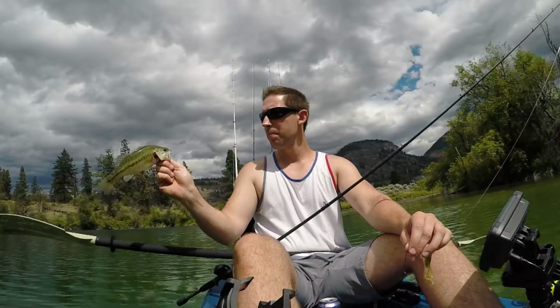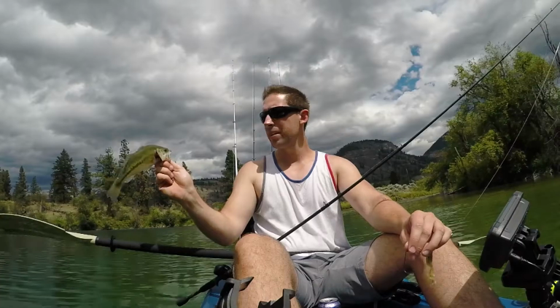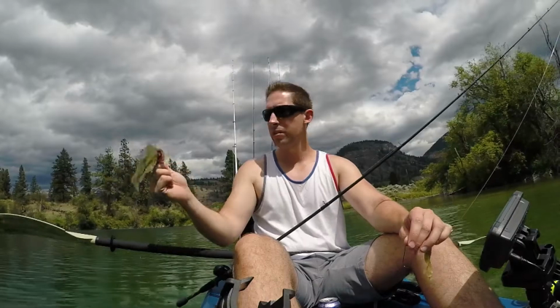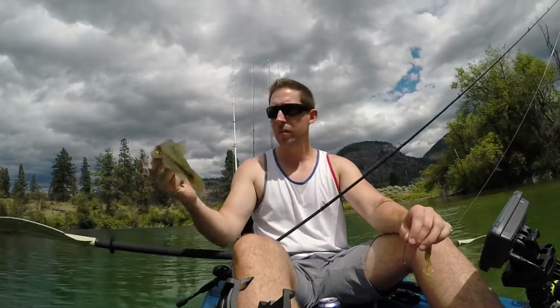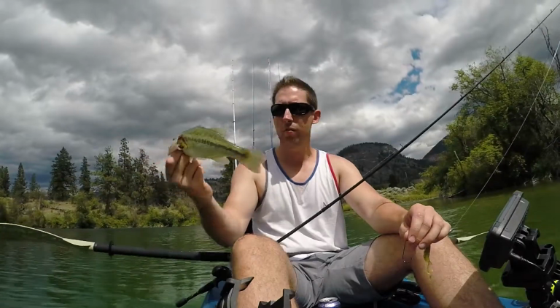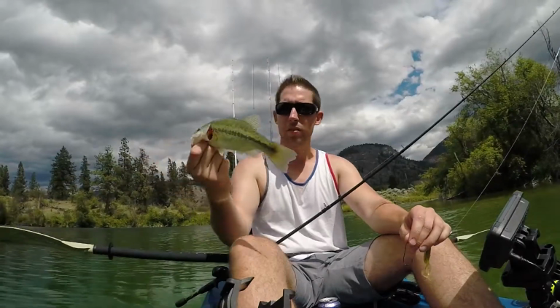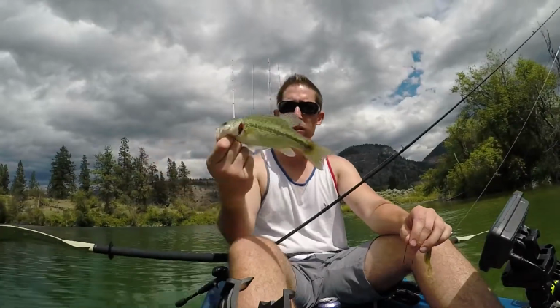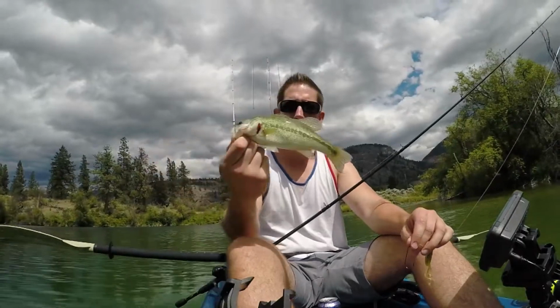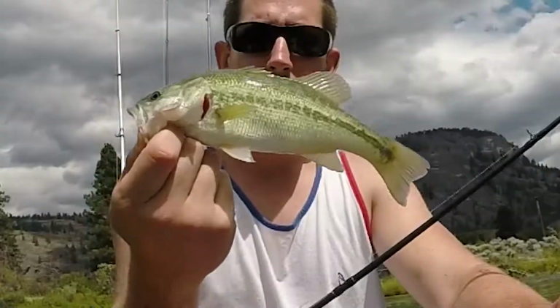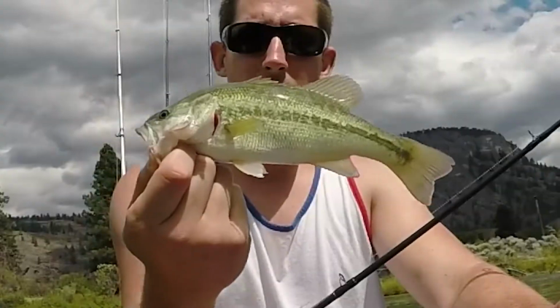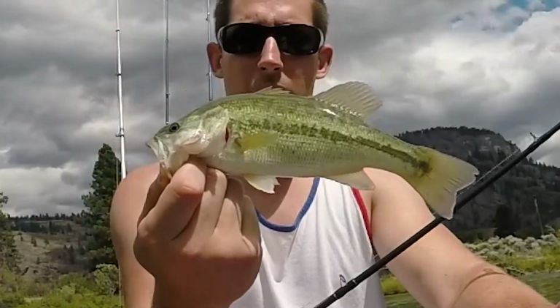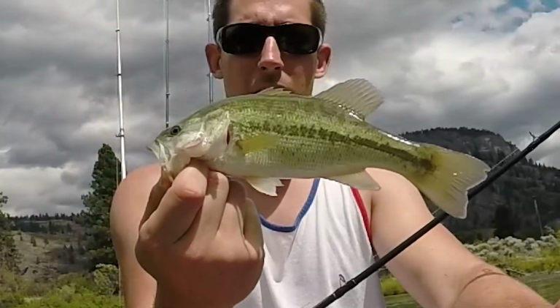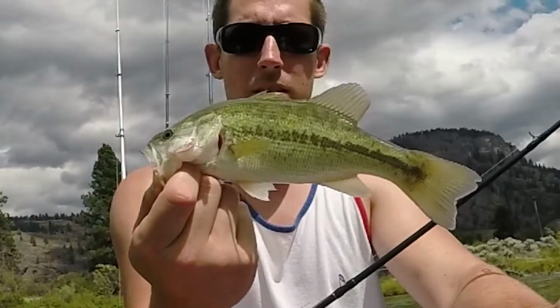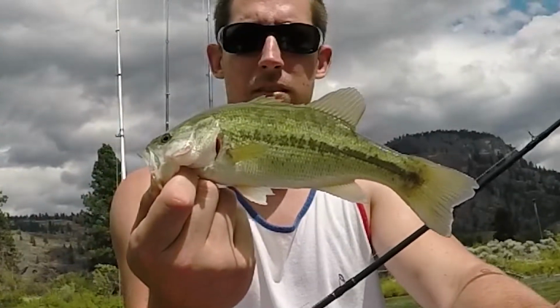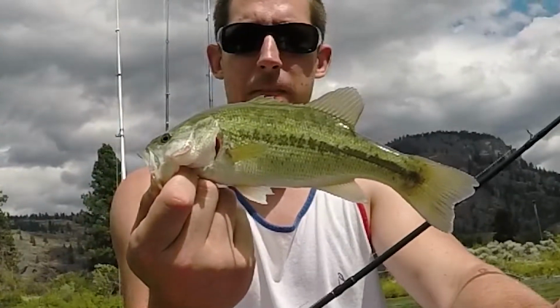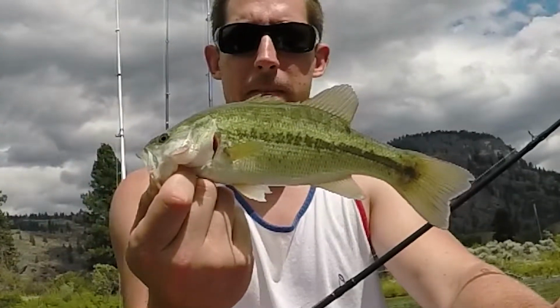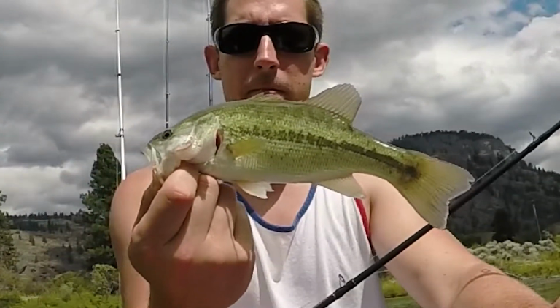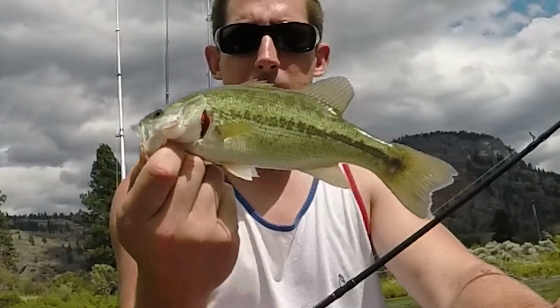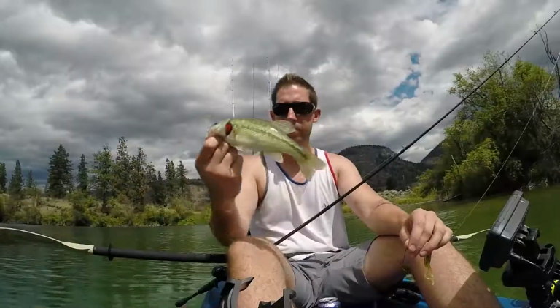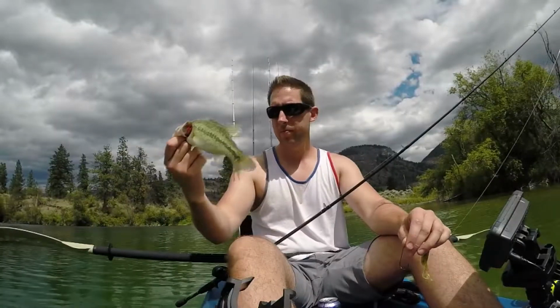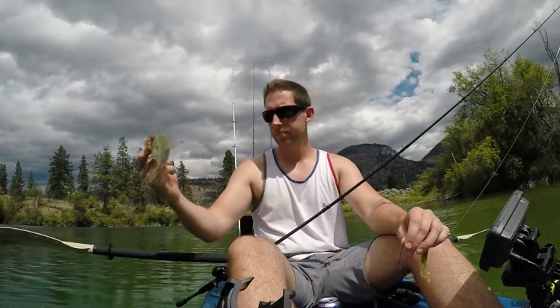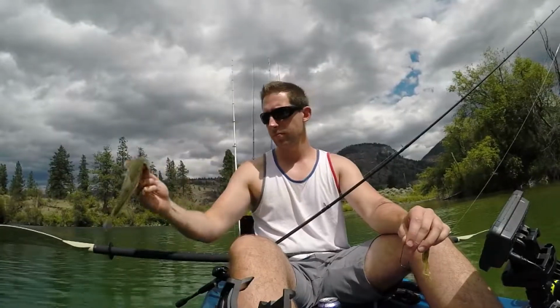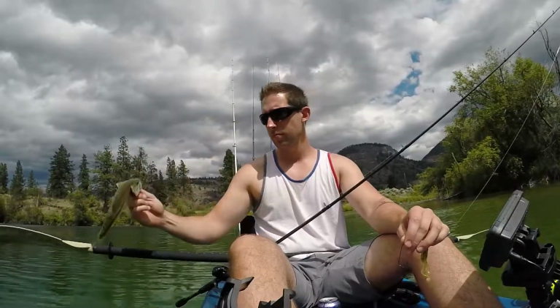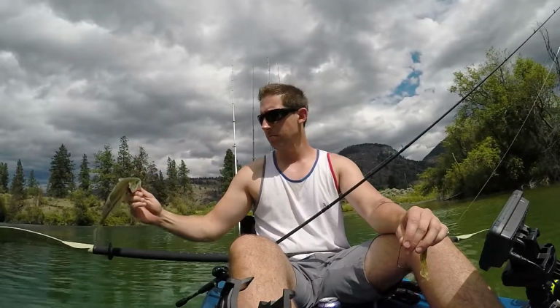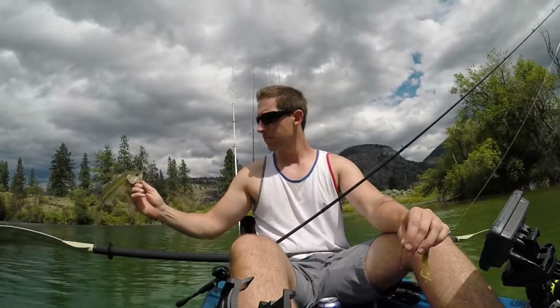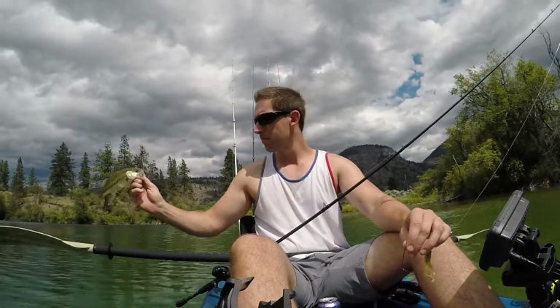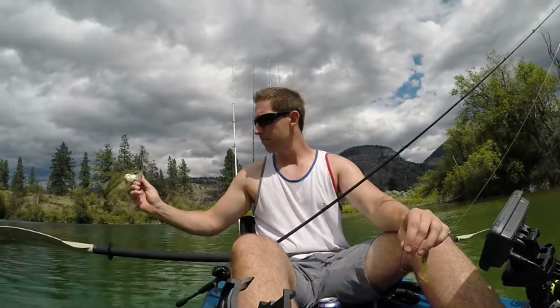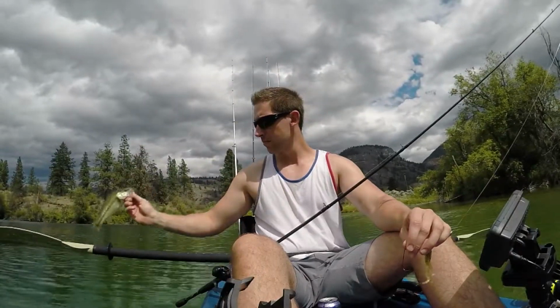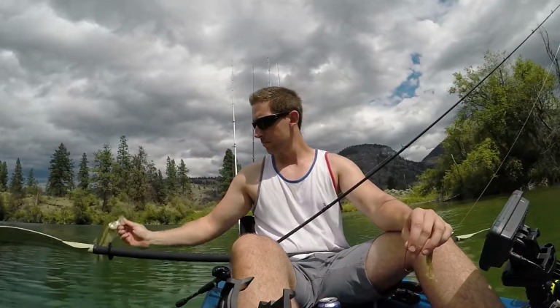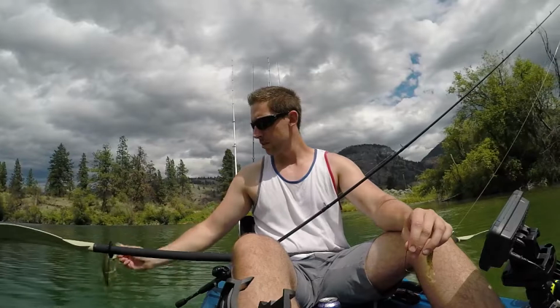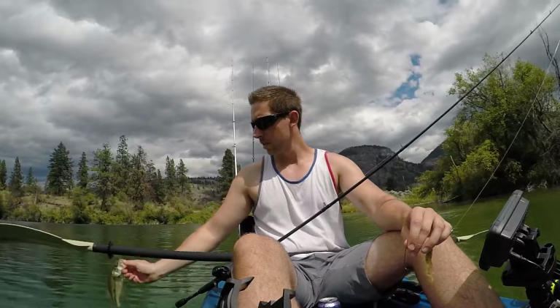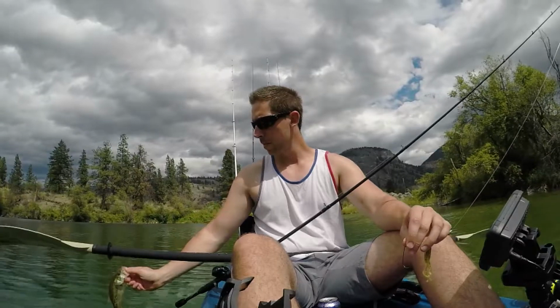Man, these are beautiful. Look at the color. Let's let them go.